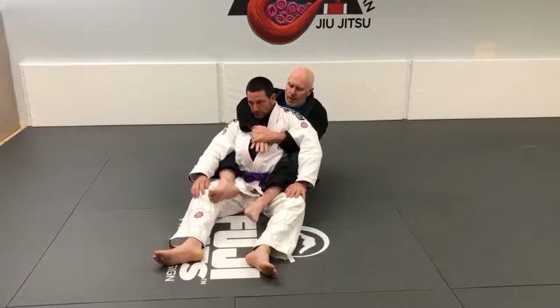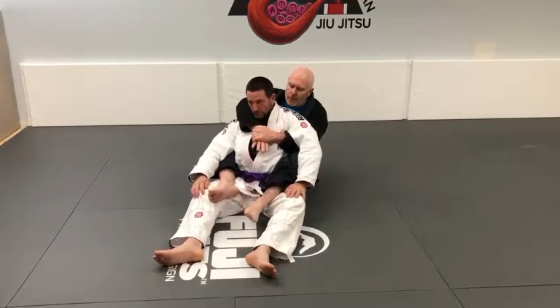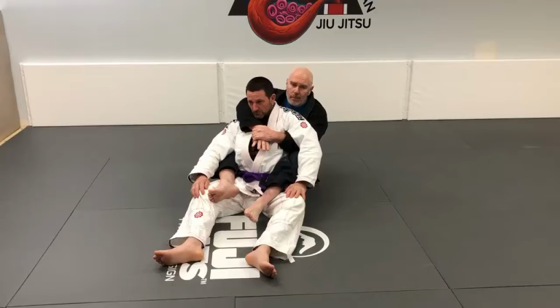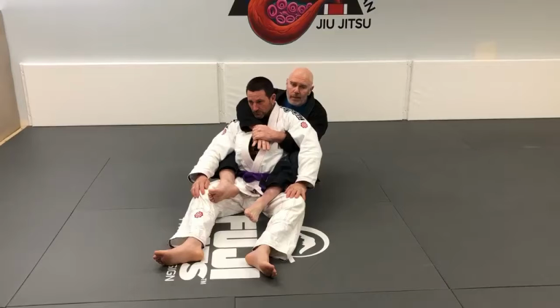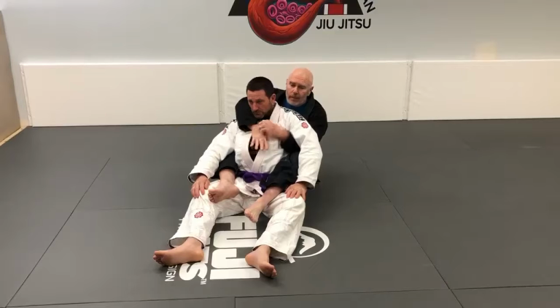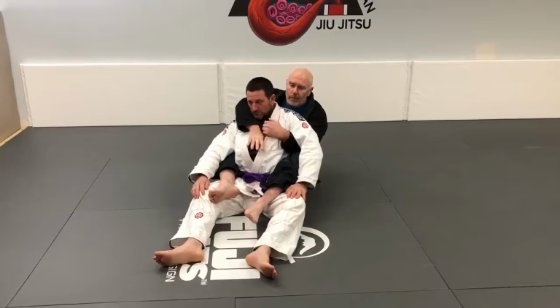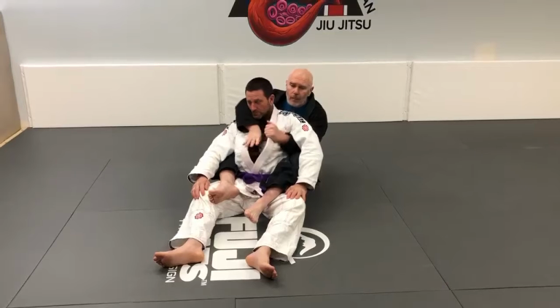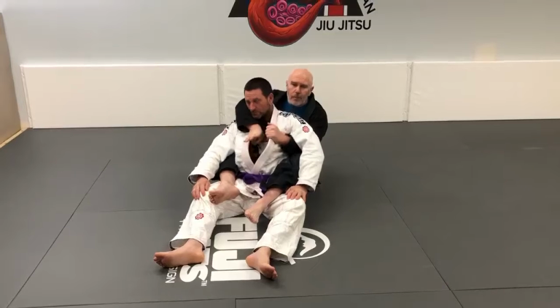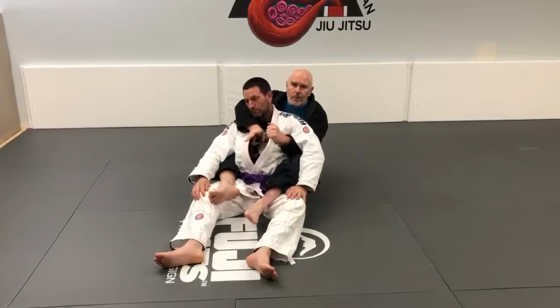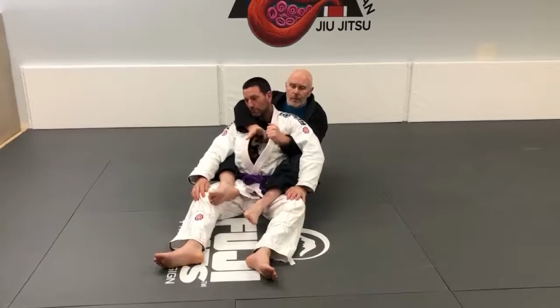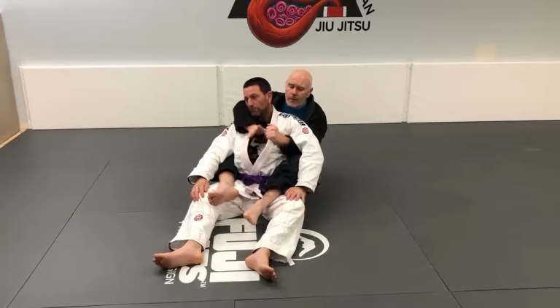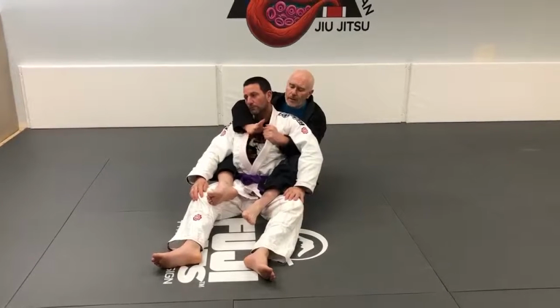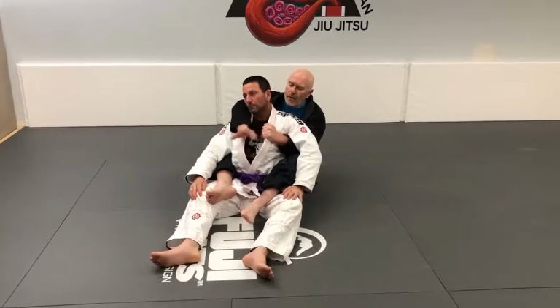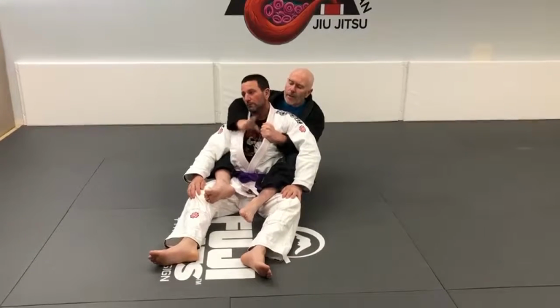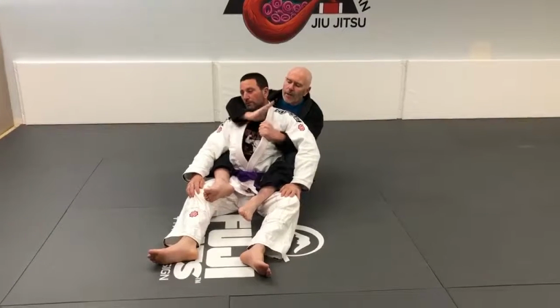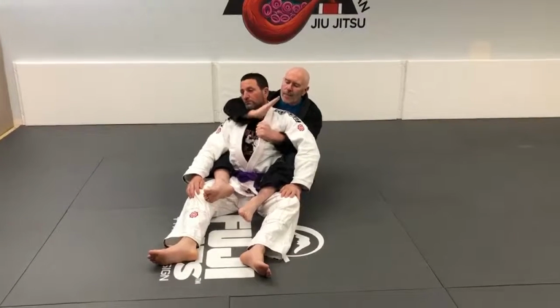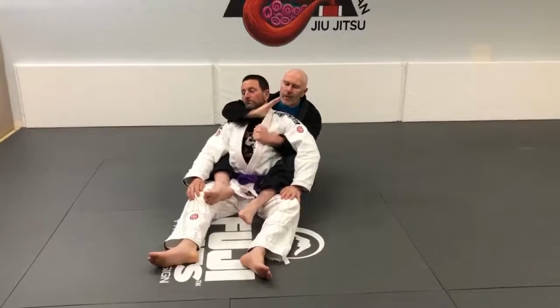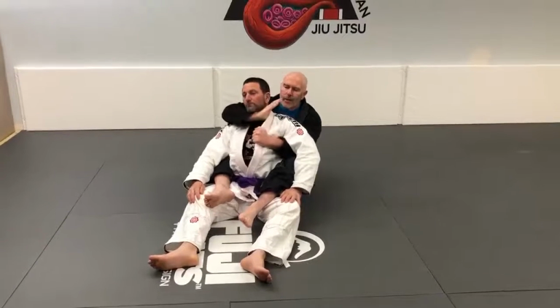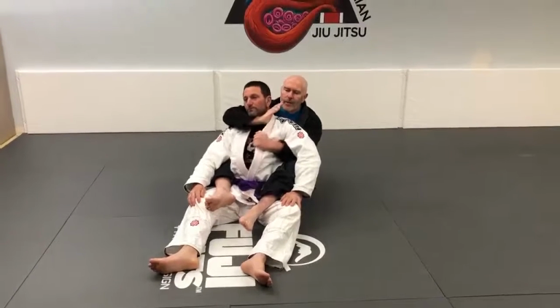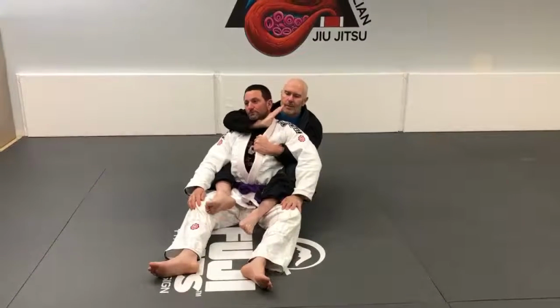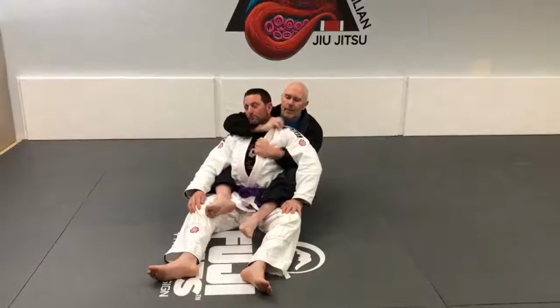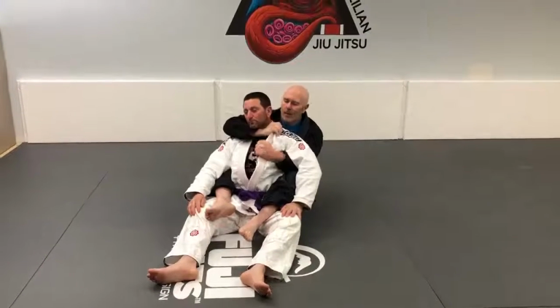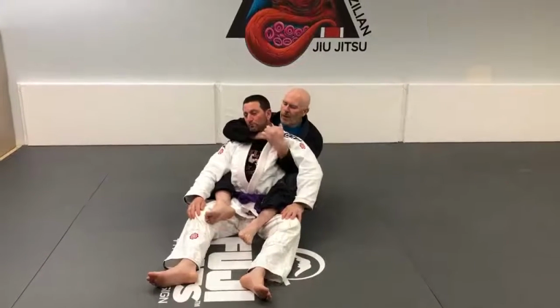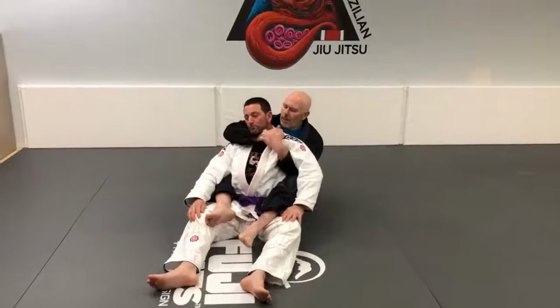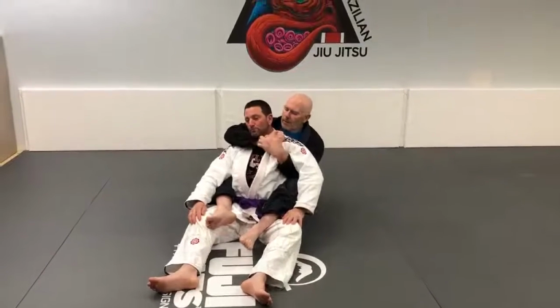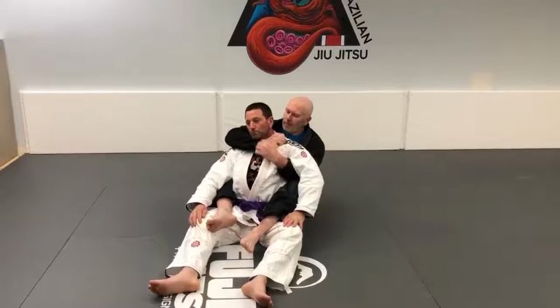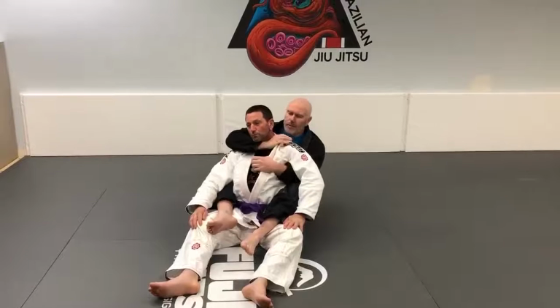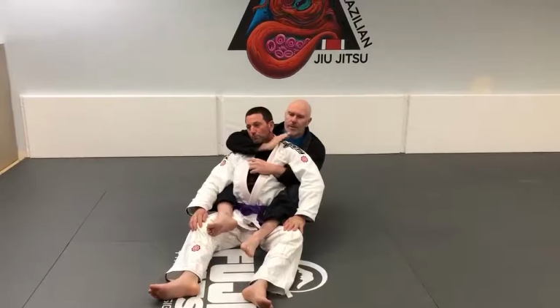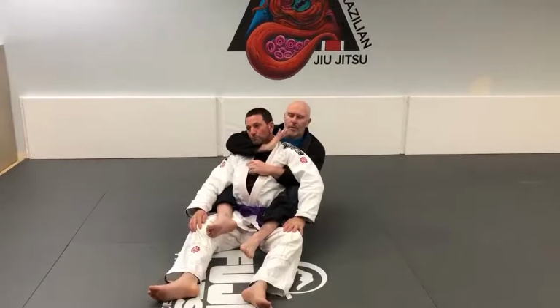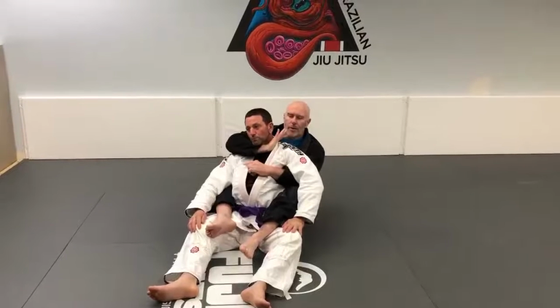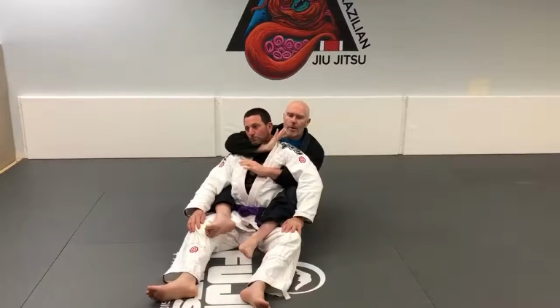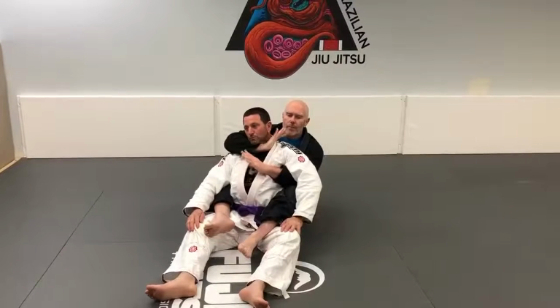Same thing as last time — I'm going to open up his gi, his collar, slide my thumb in nice and deep, and make sure my wrist is against his carotid artery.